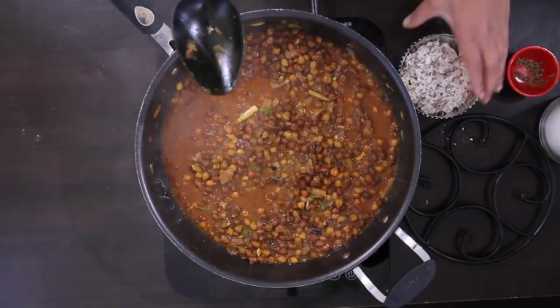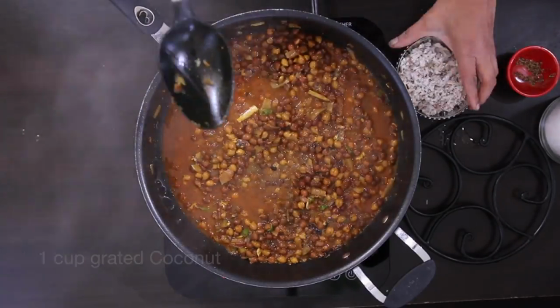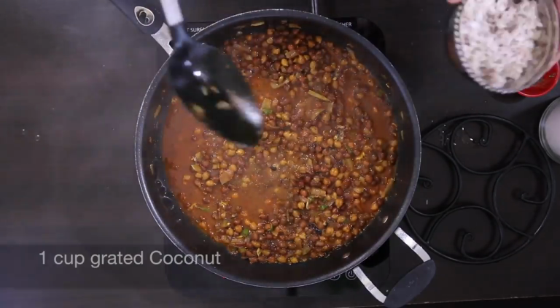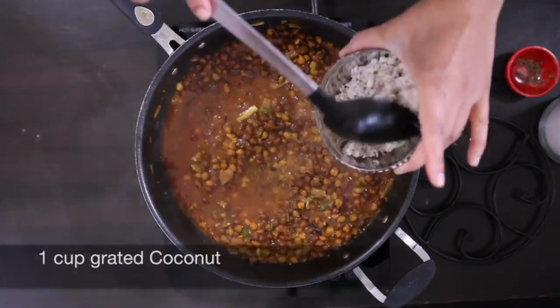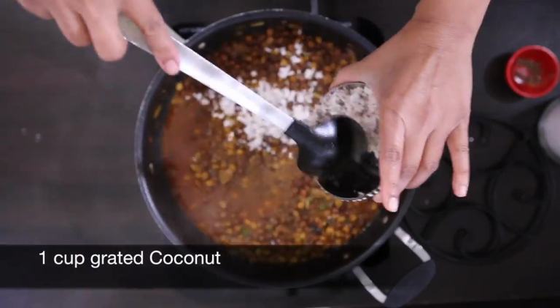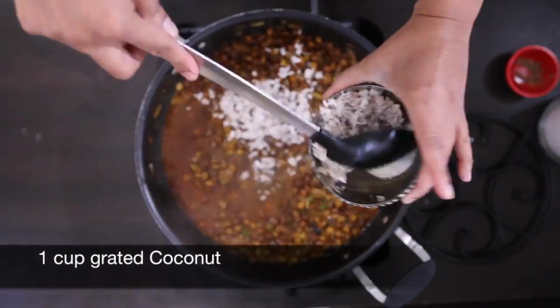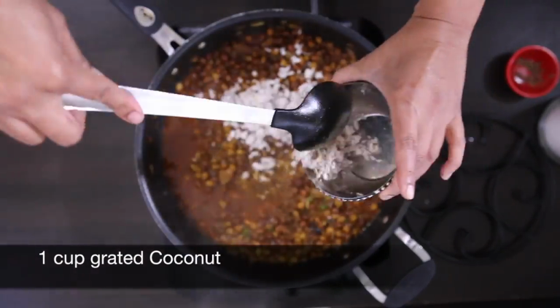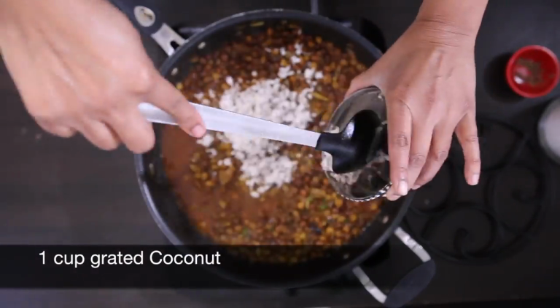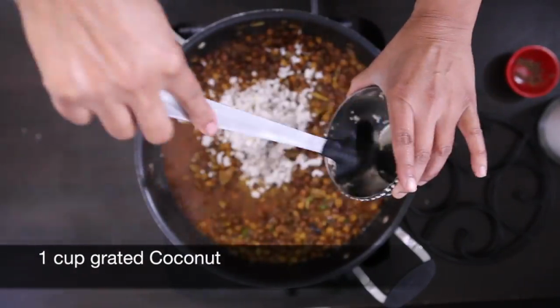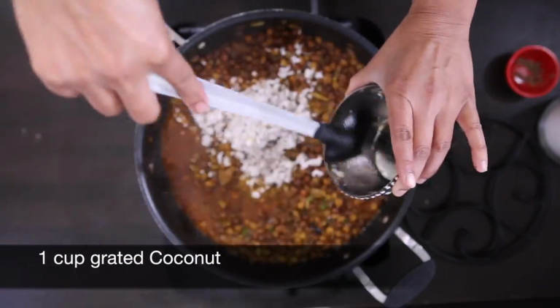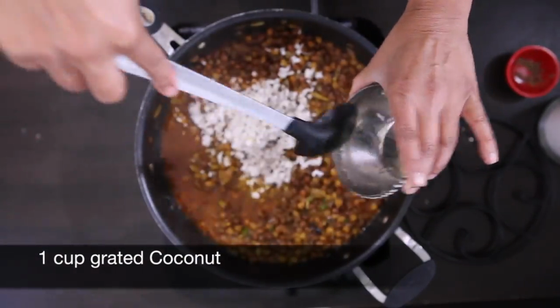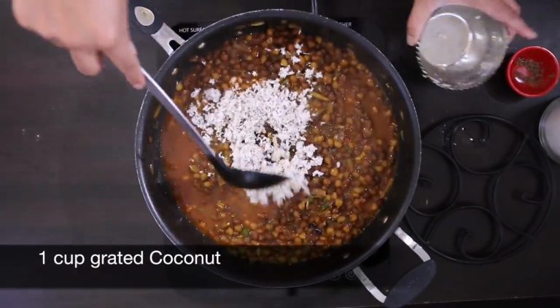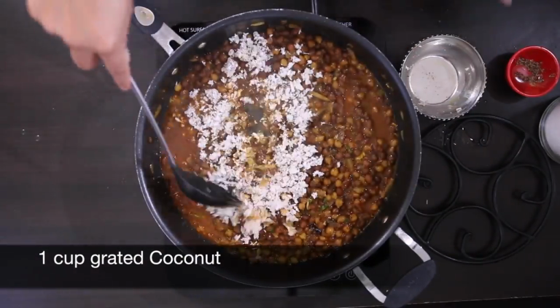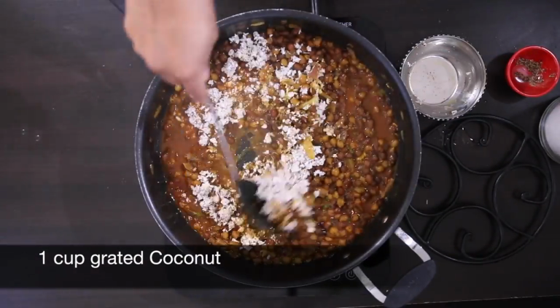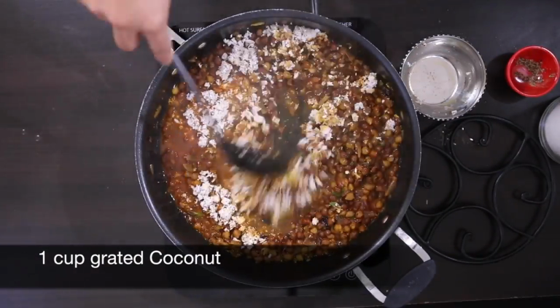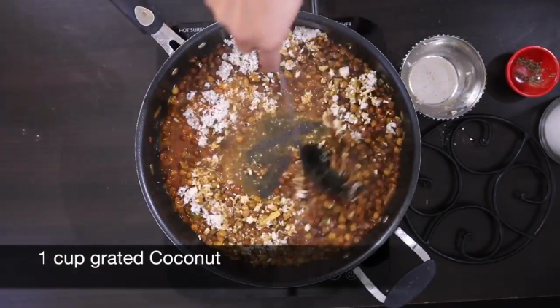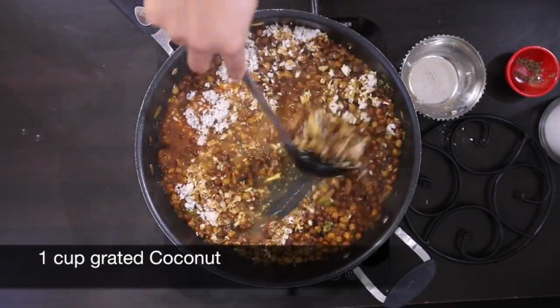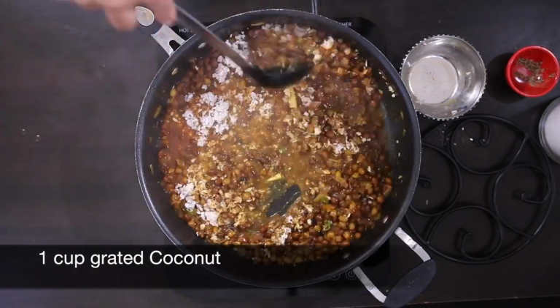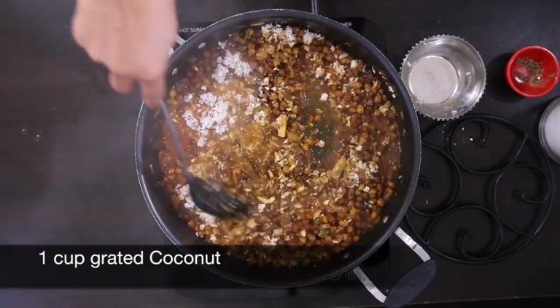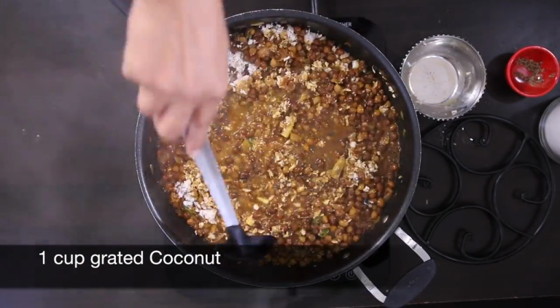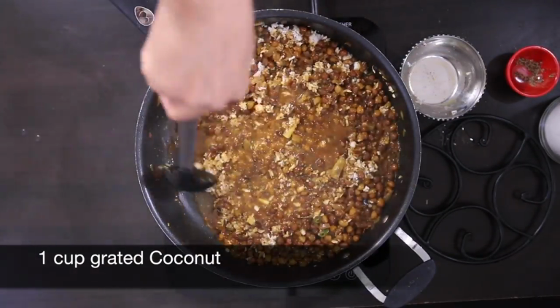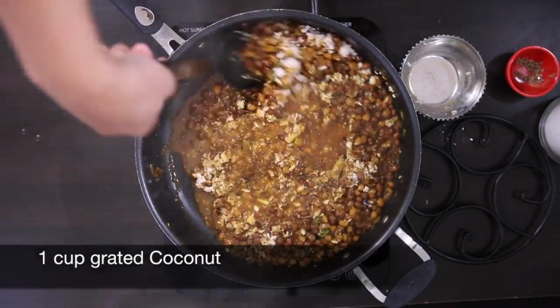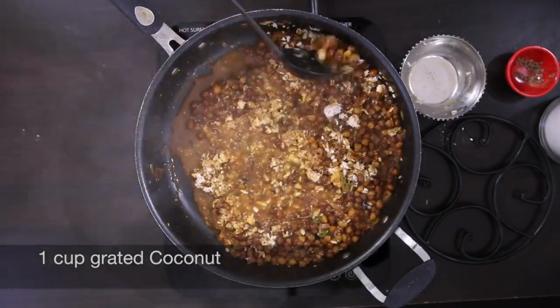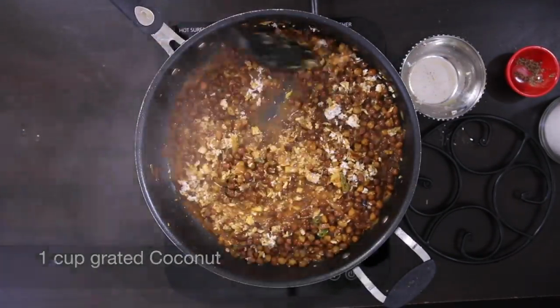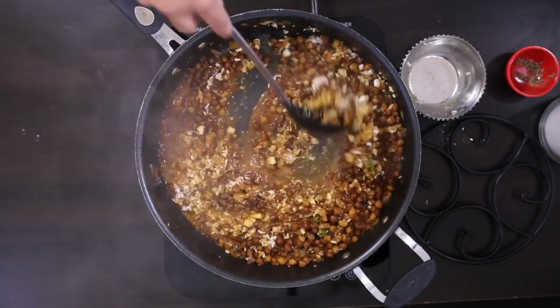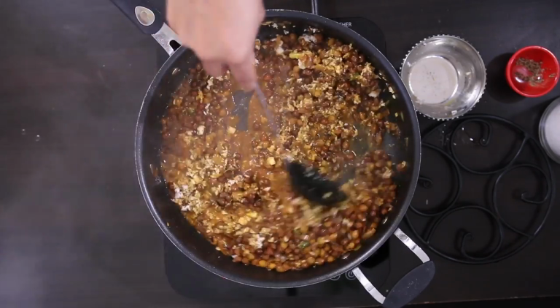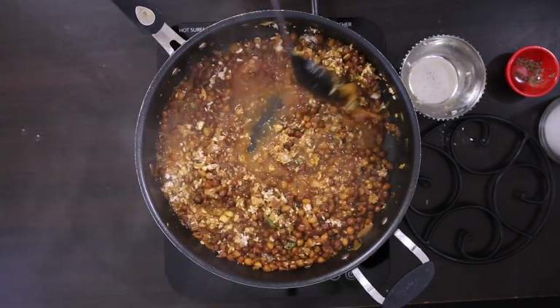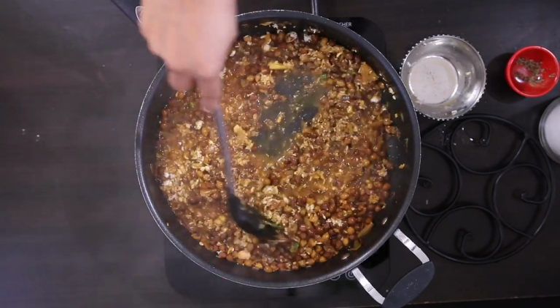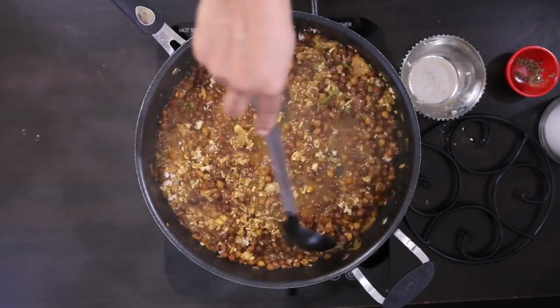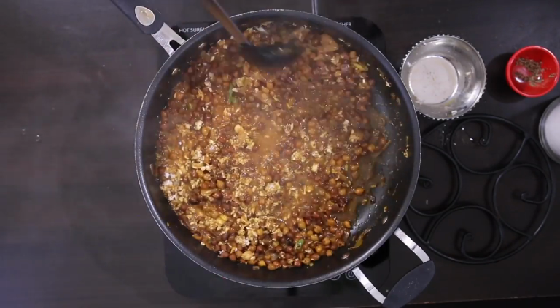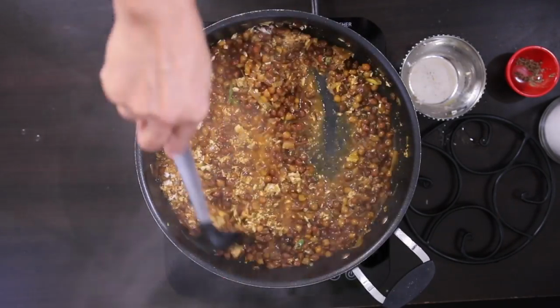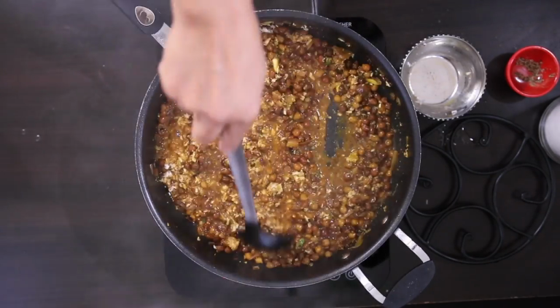And finally, the grated coconut. Cook this for just another minute and it's ready to eat.